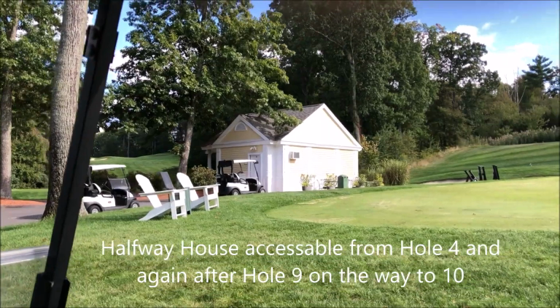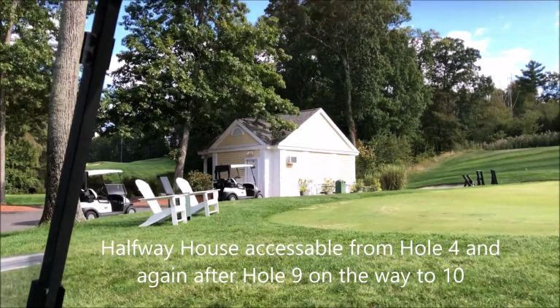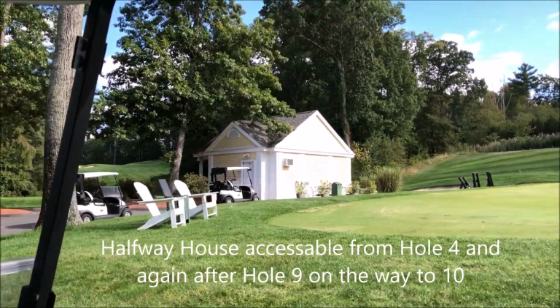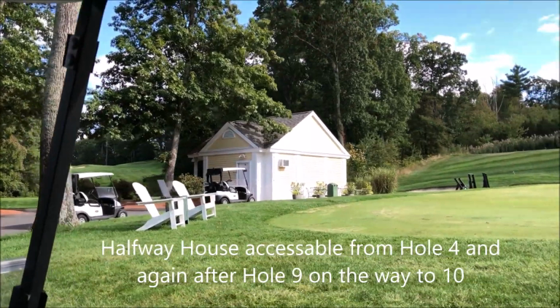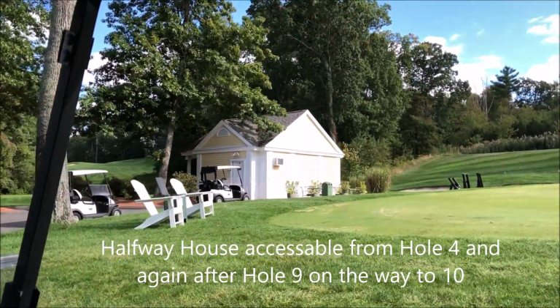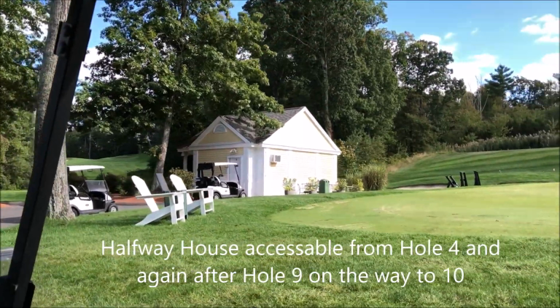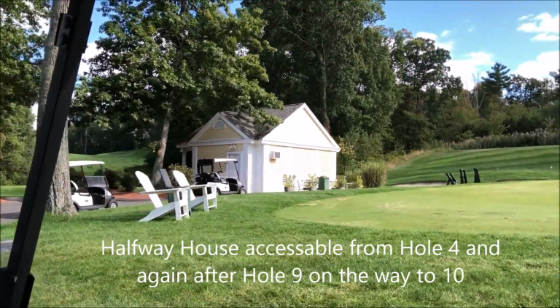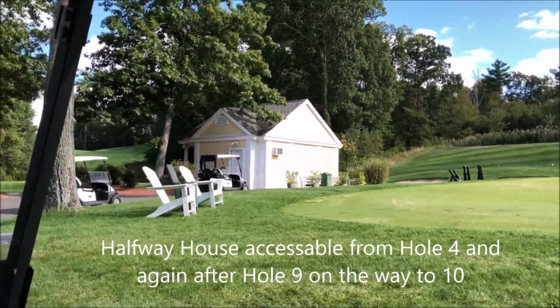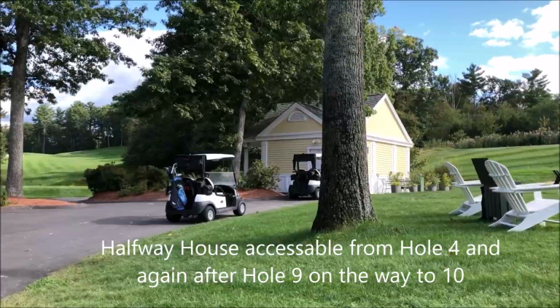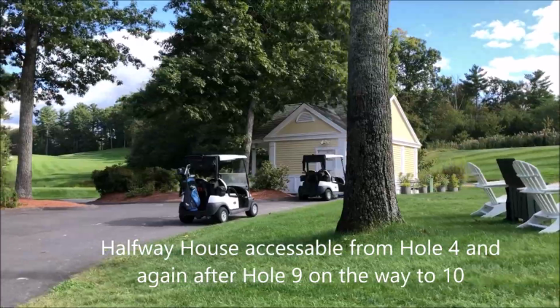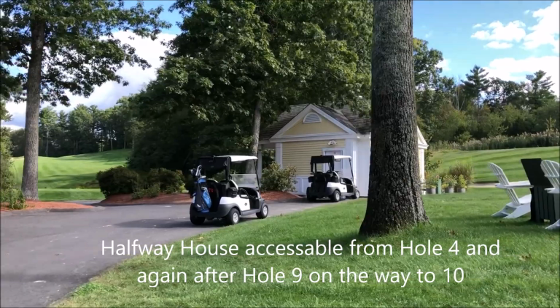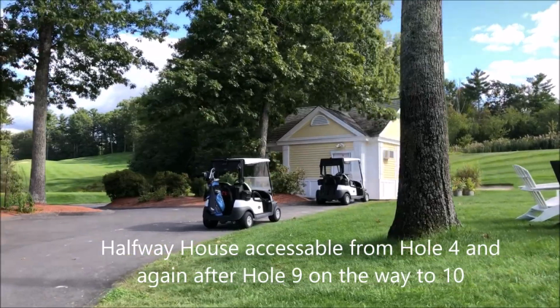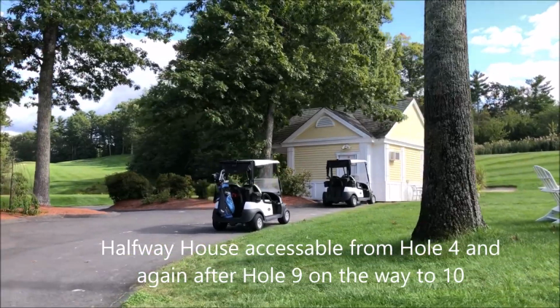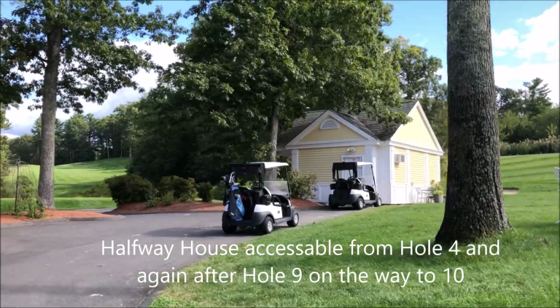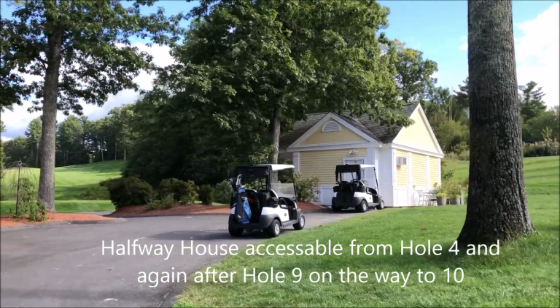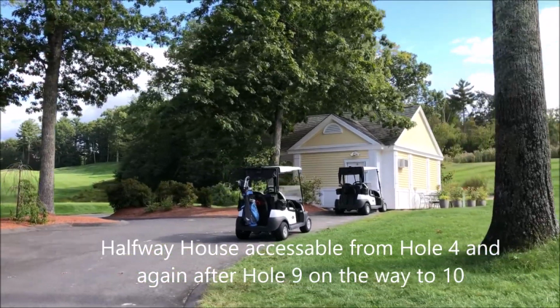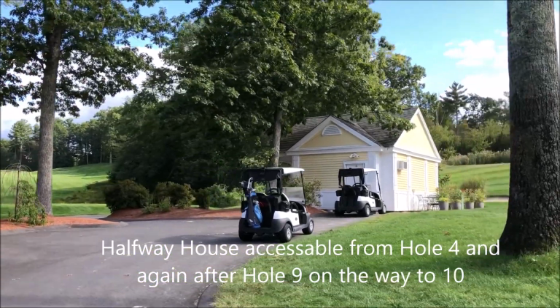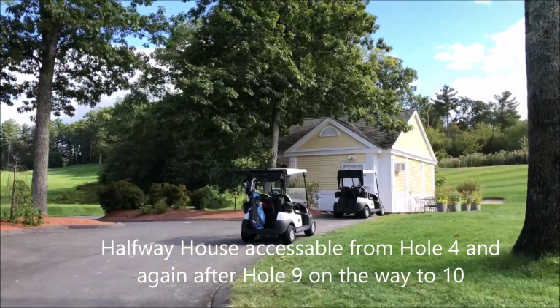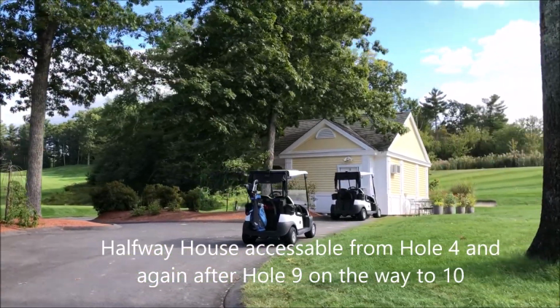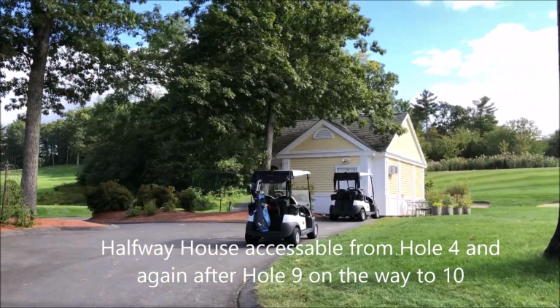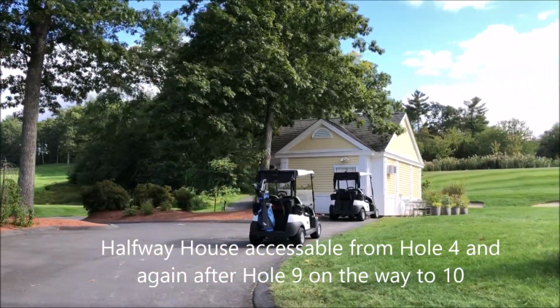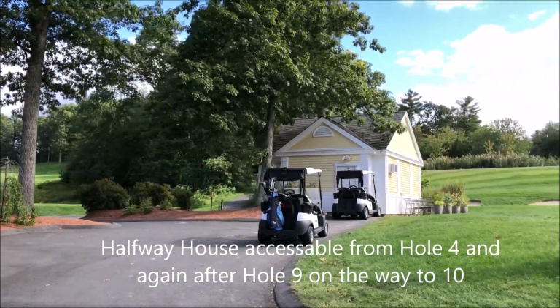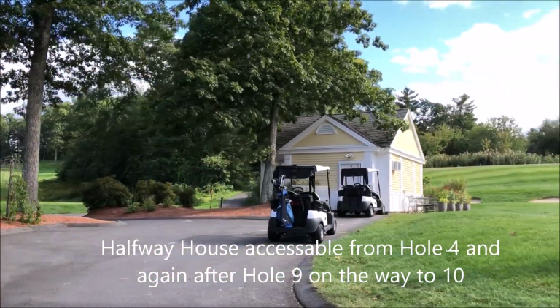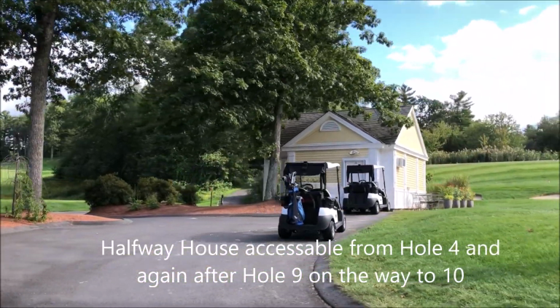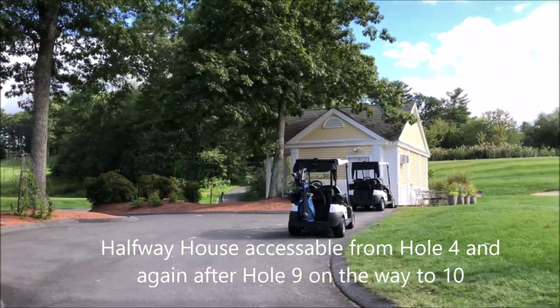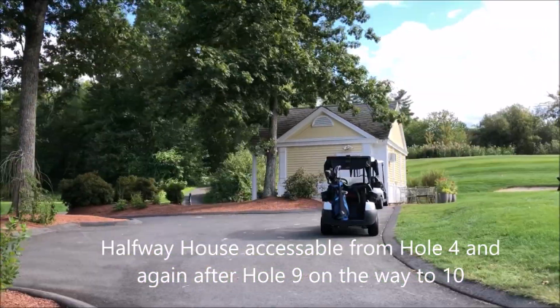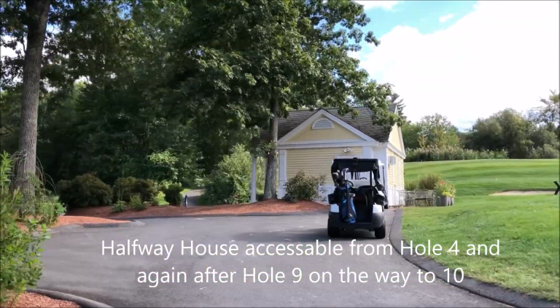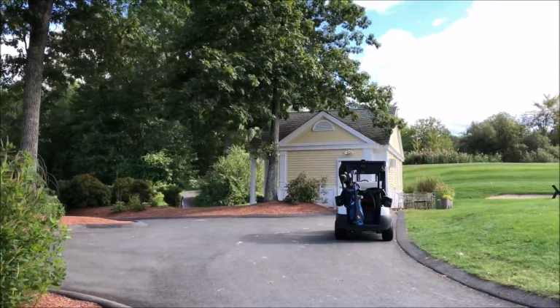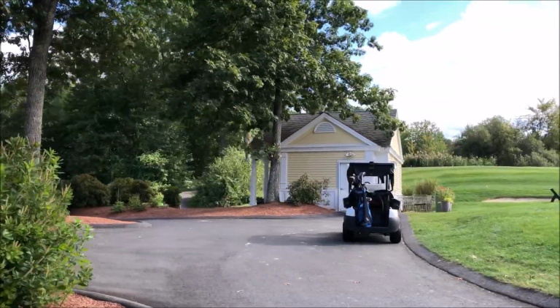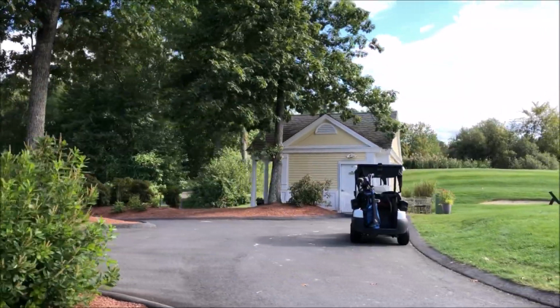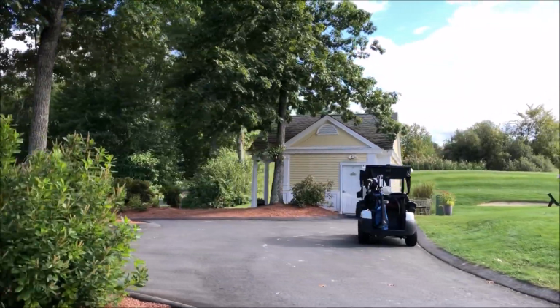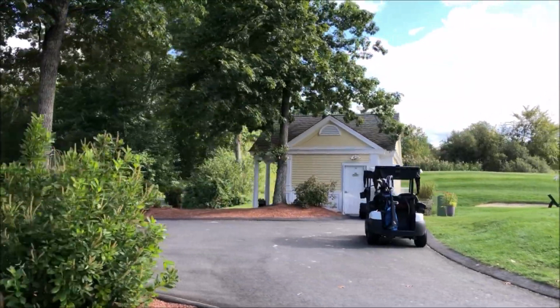Here's the halfway house. You reach it at the fourth hole and you reach it again after the ninth hole.